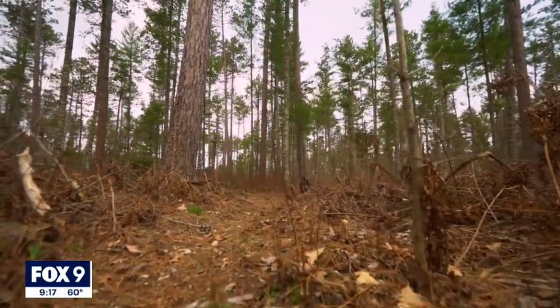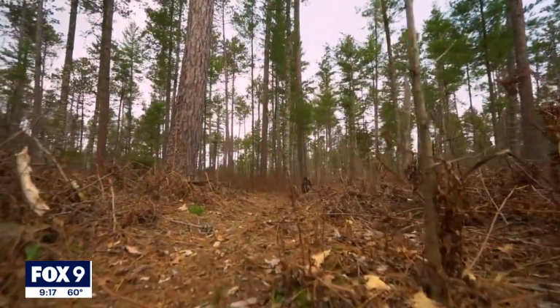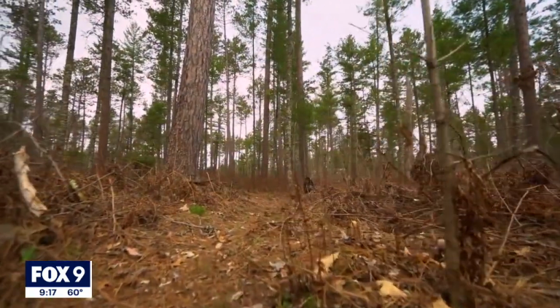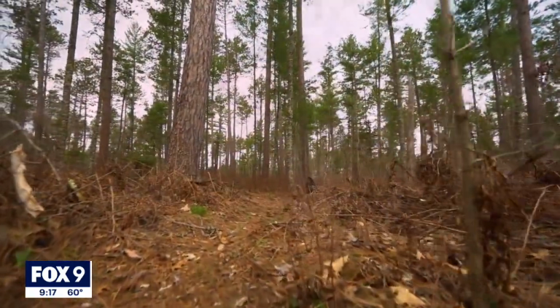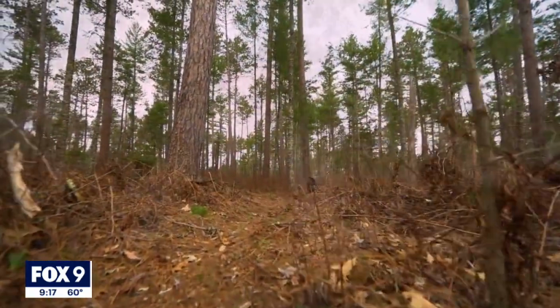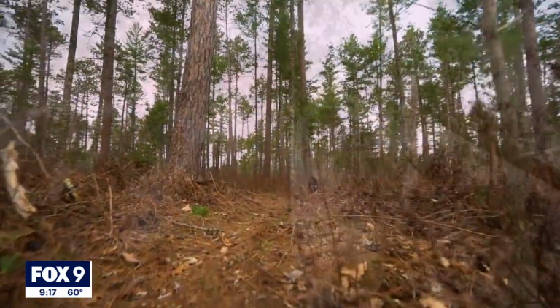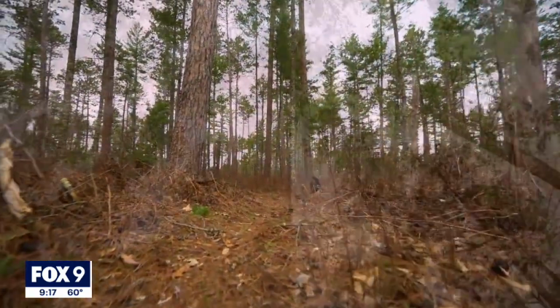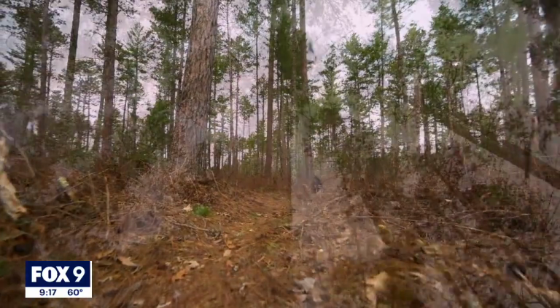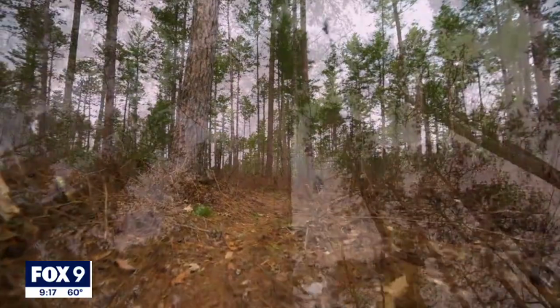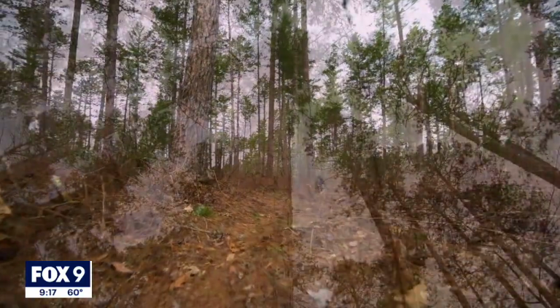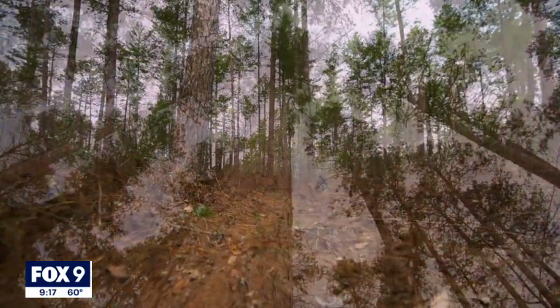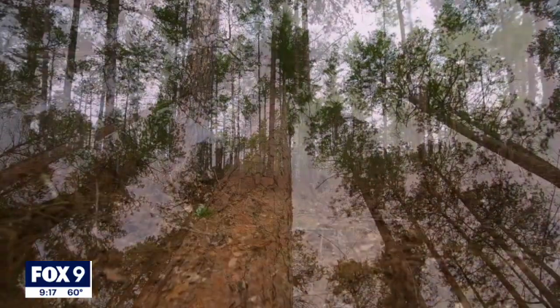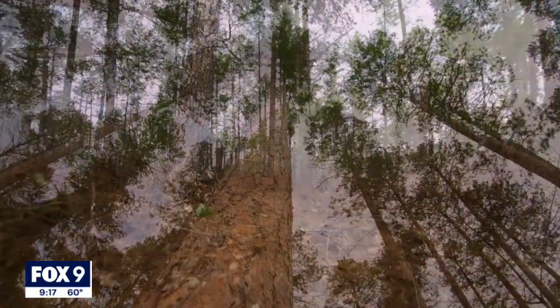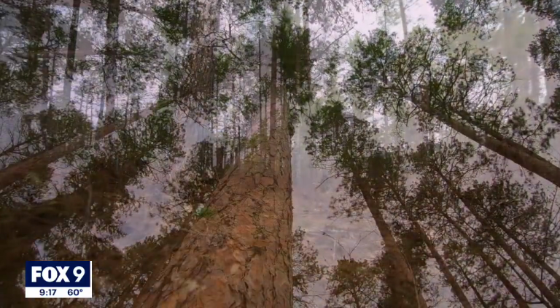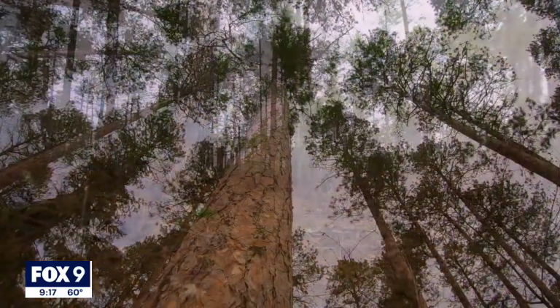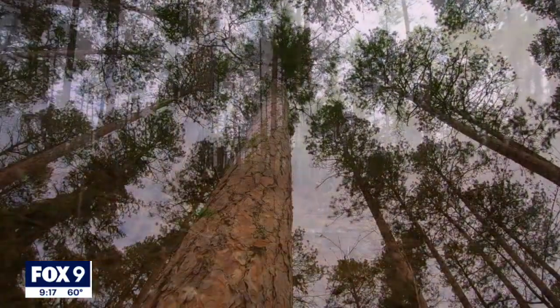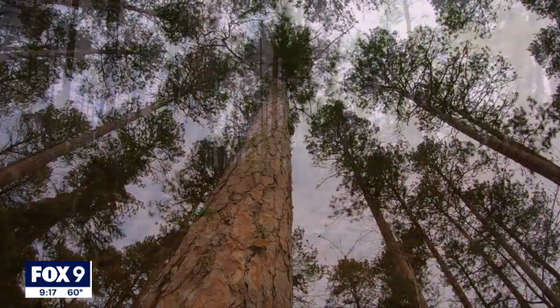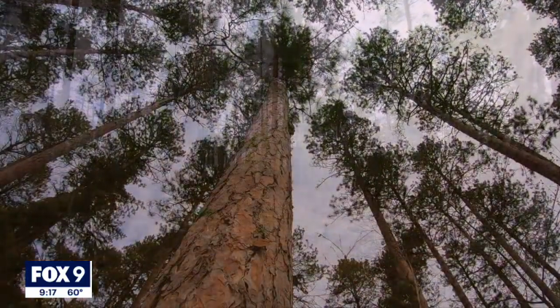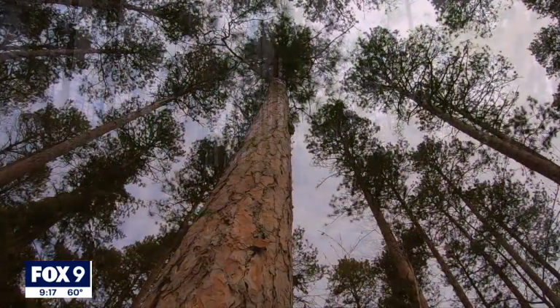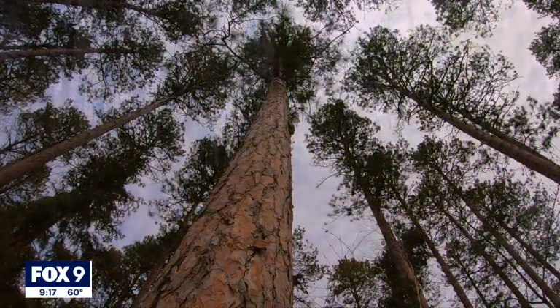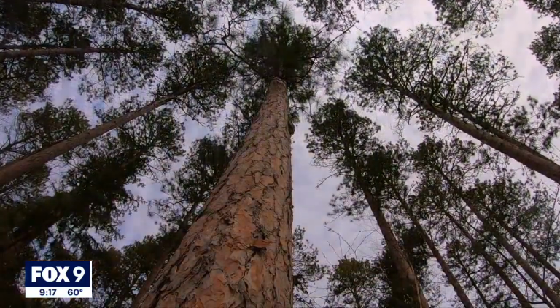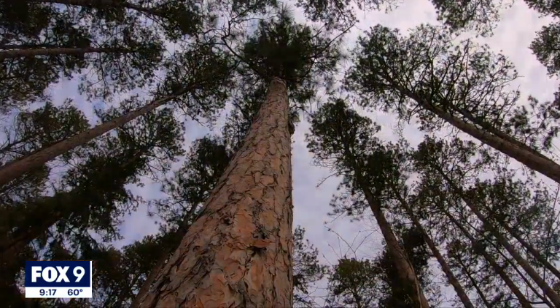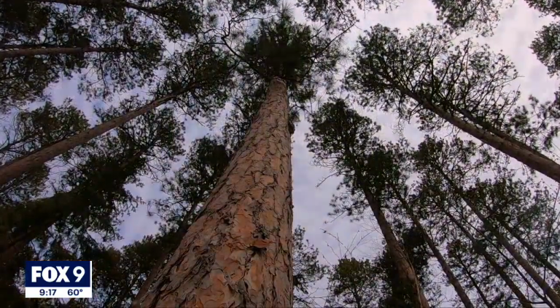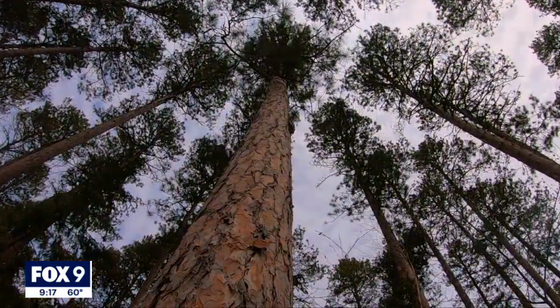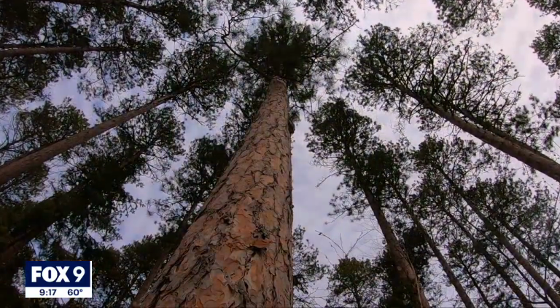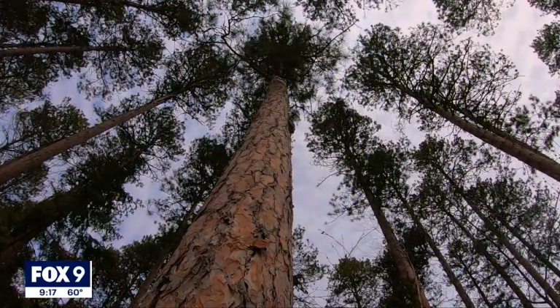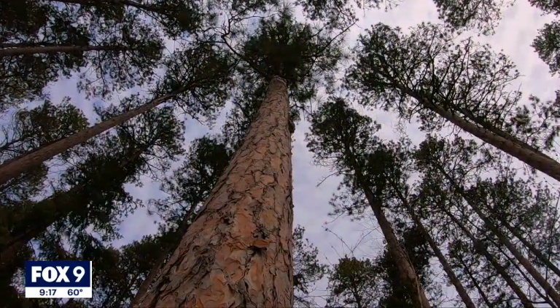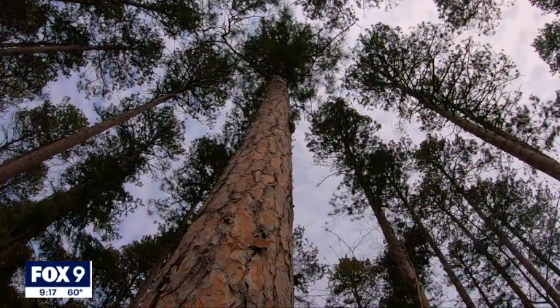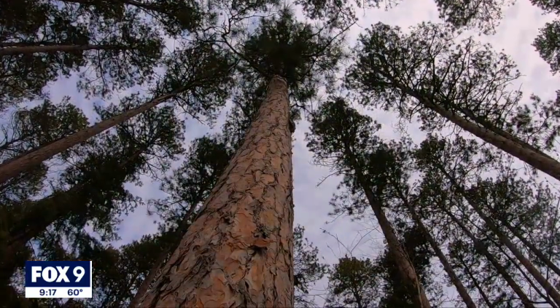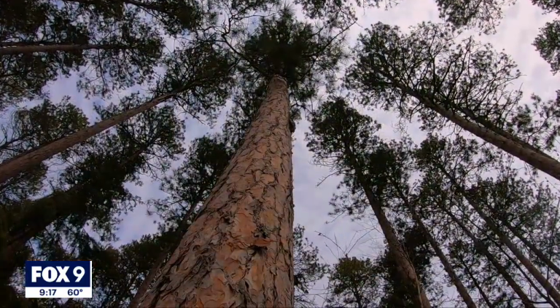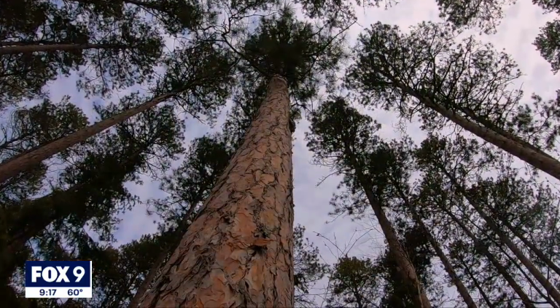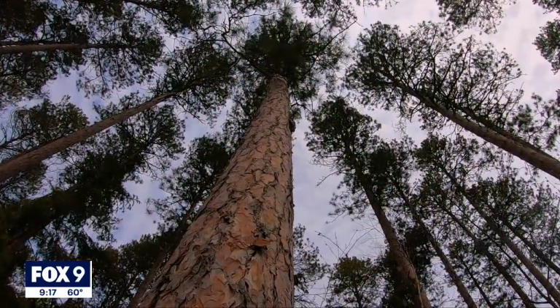In the Chippewa National Forest, Karen Scullin, Fox 9.